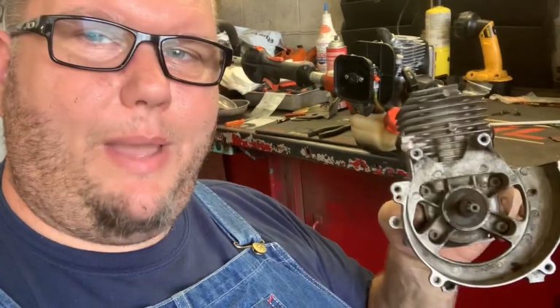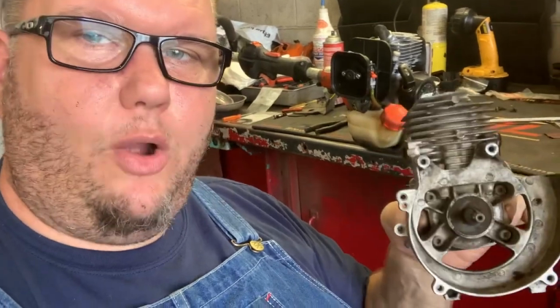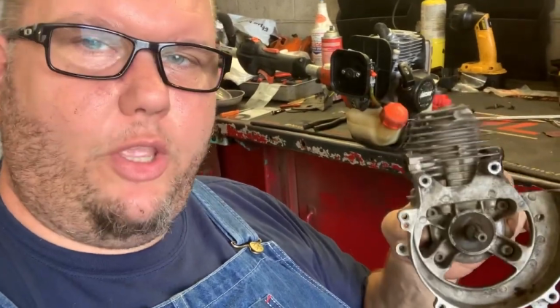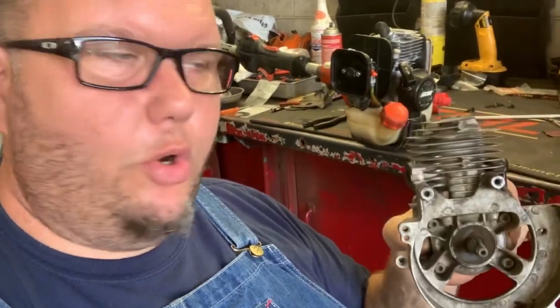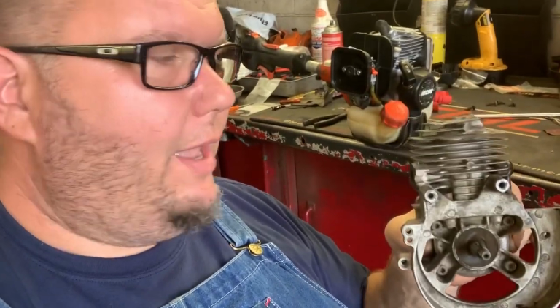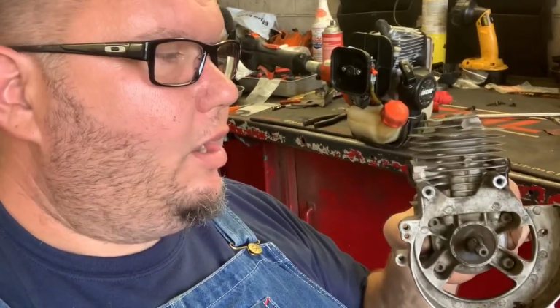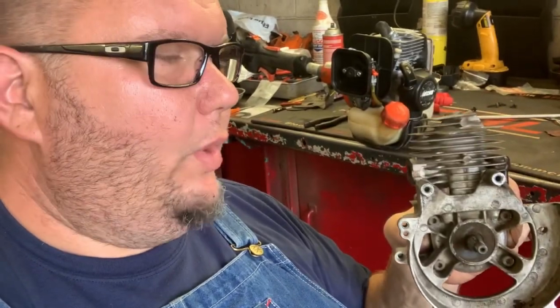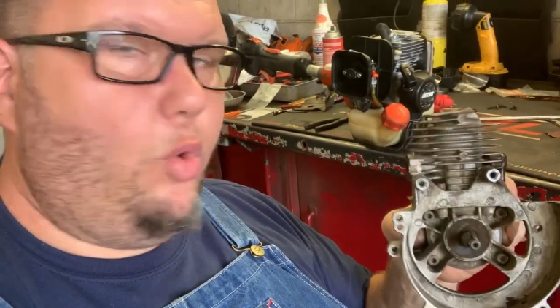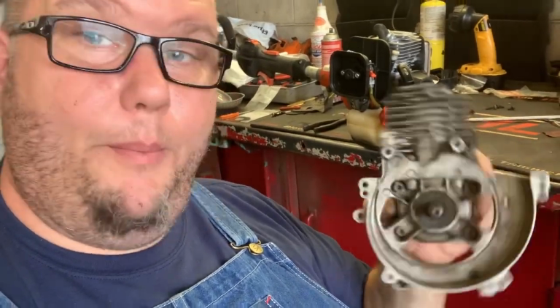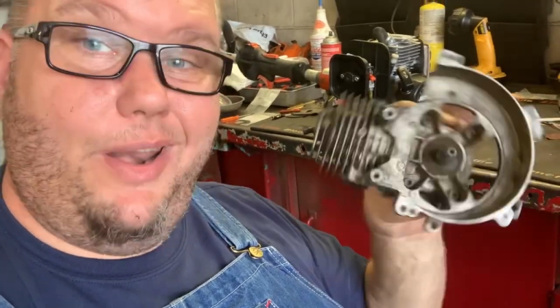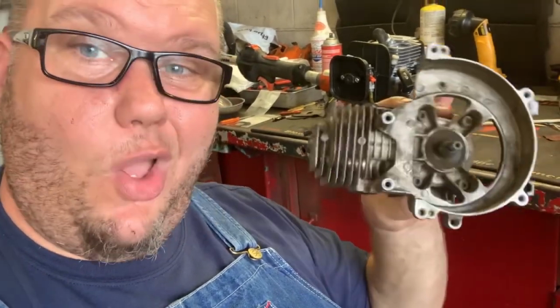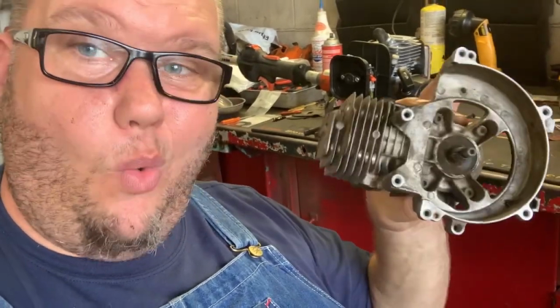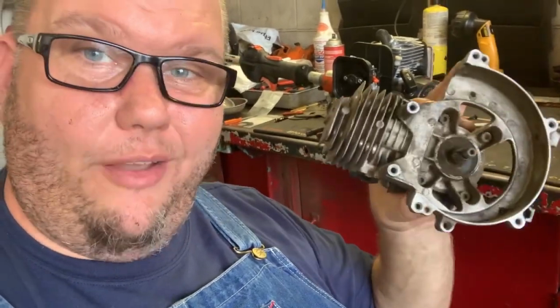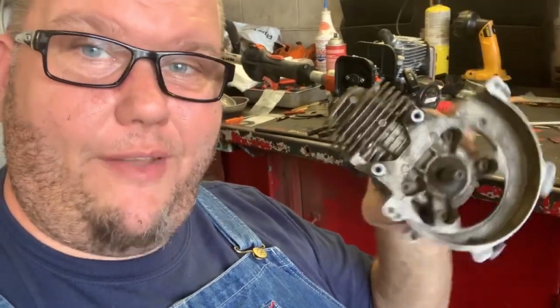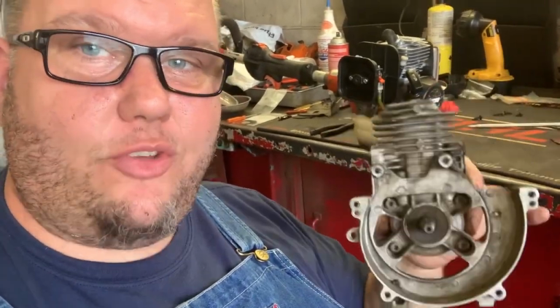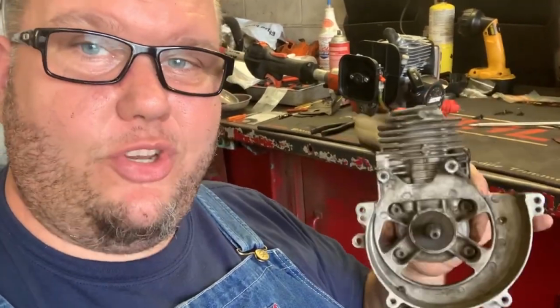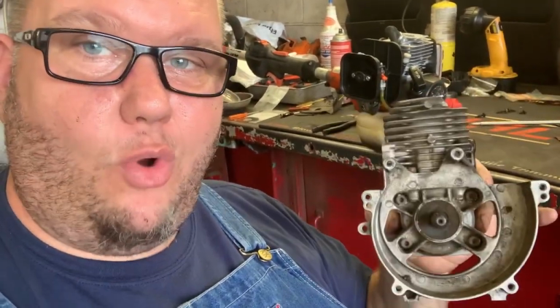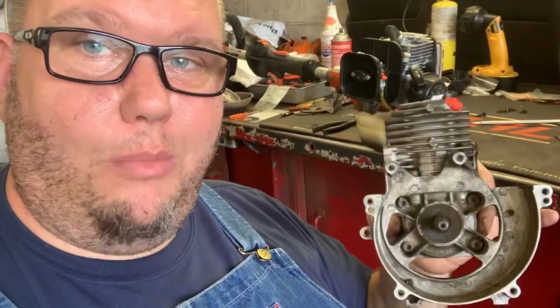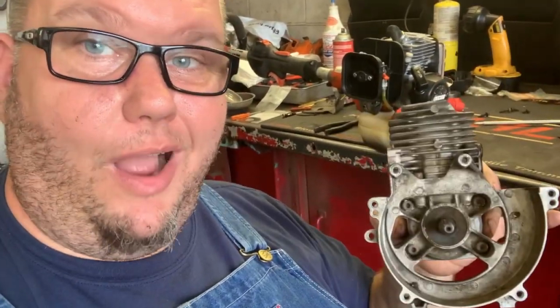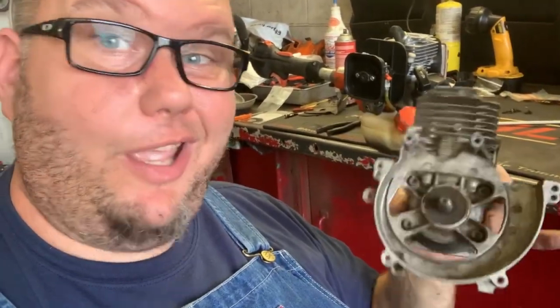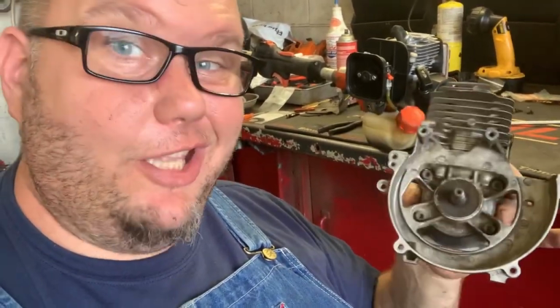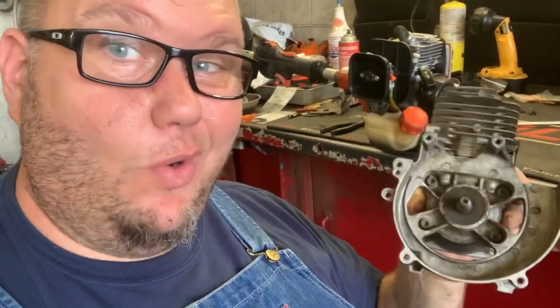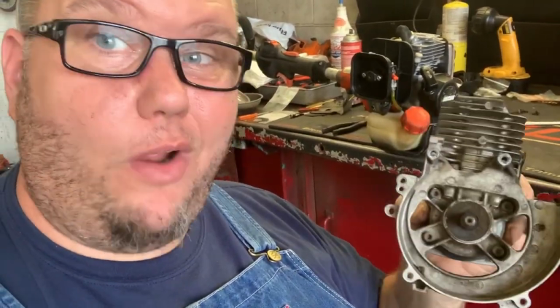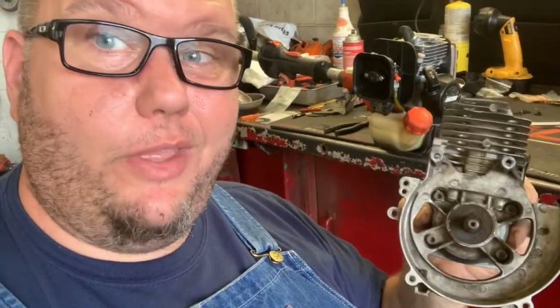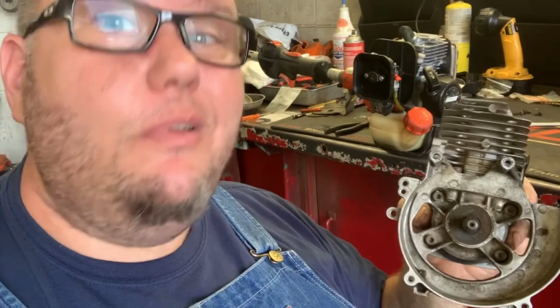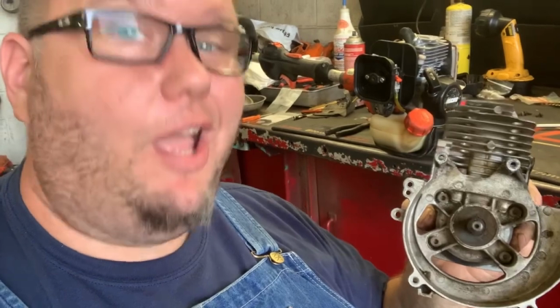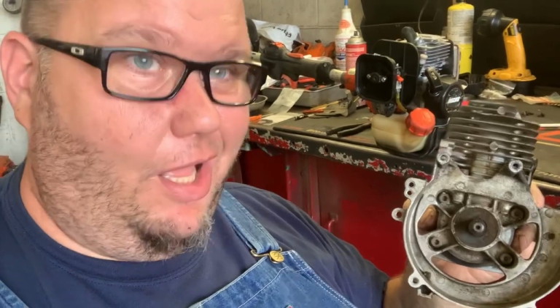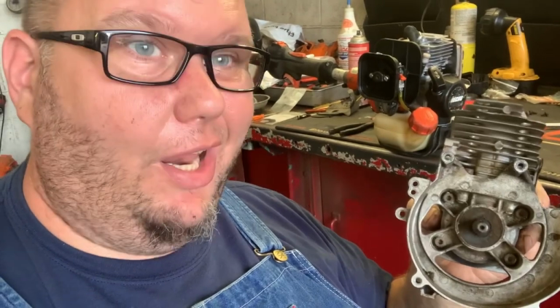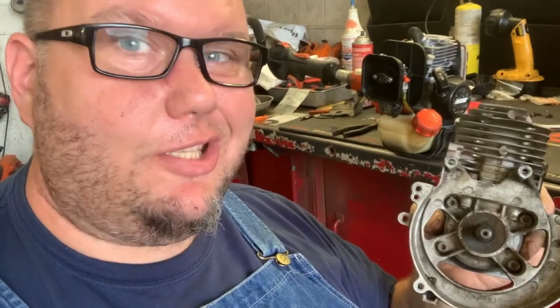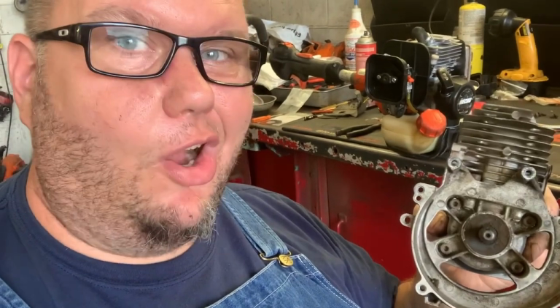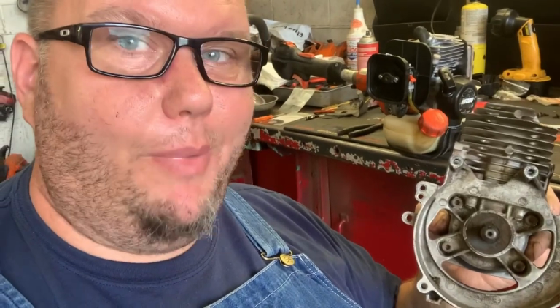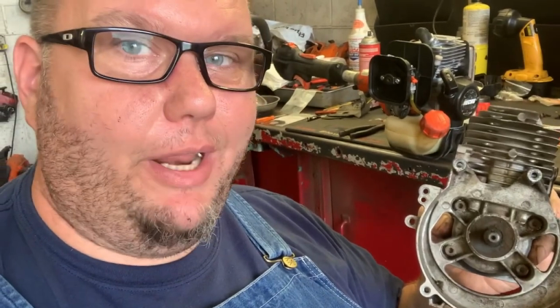Repowering your Echo equipment with a factory short block — is it worth it? Let's talk about it.